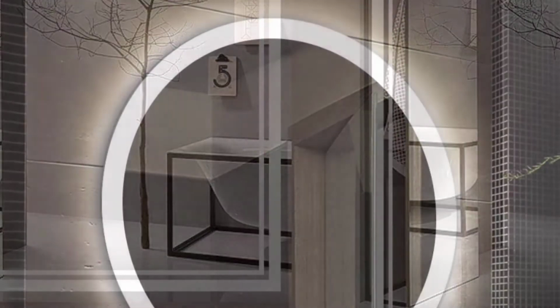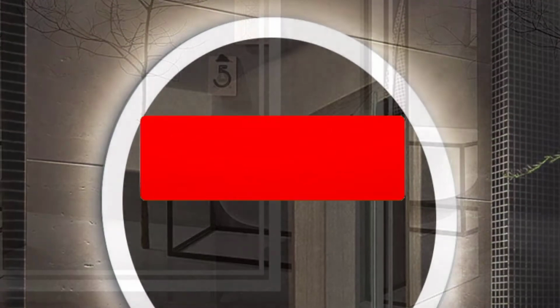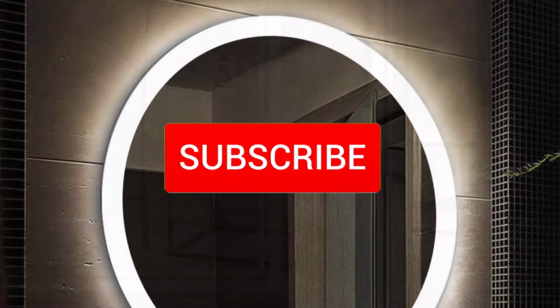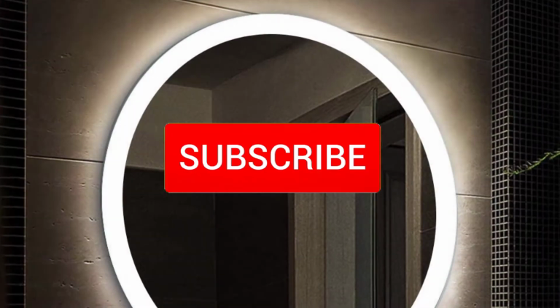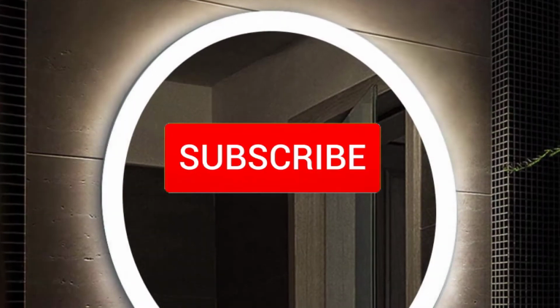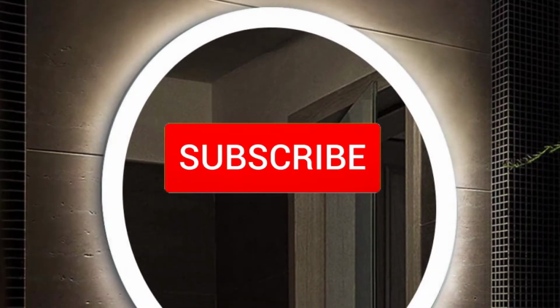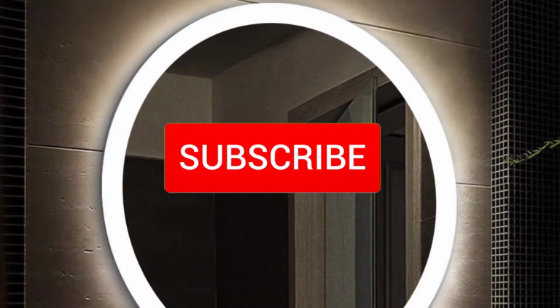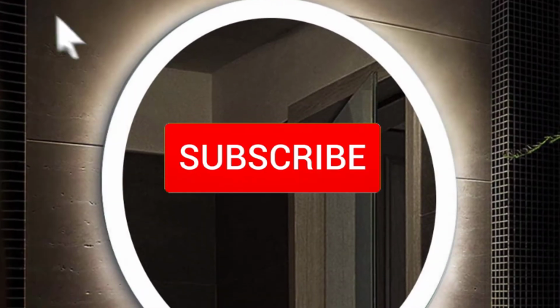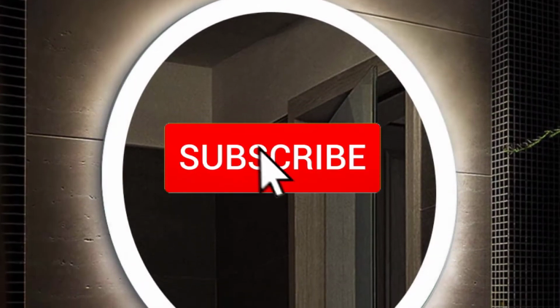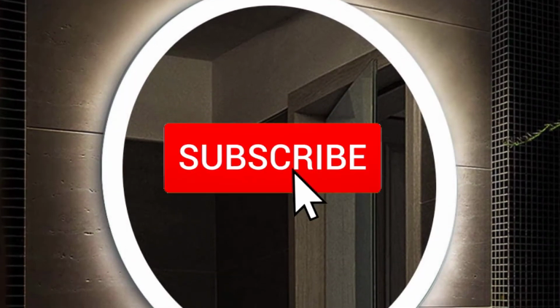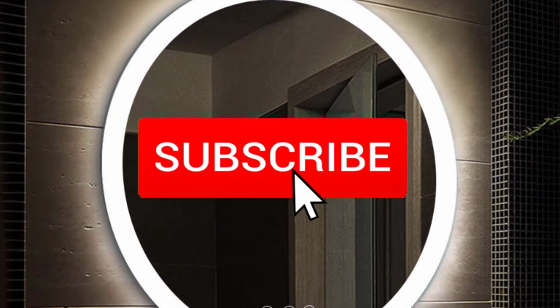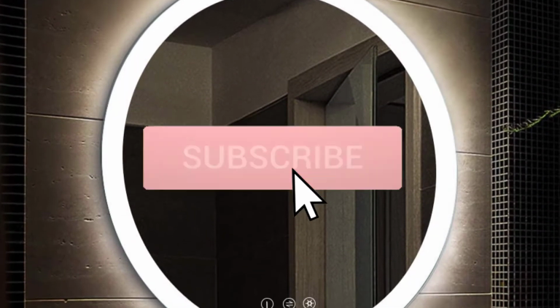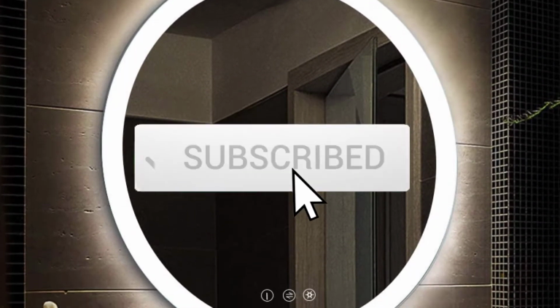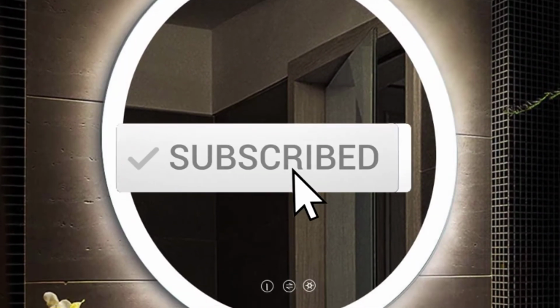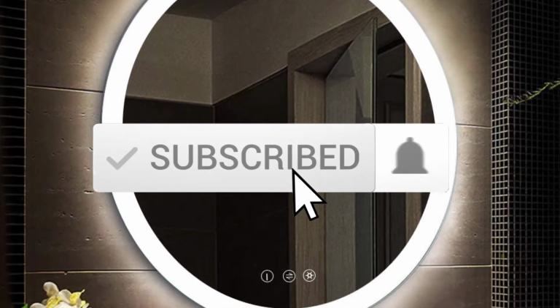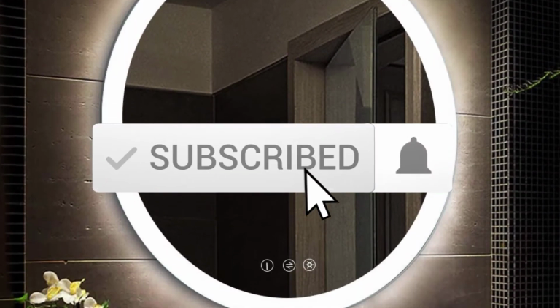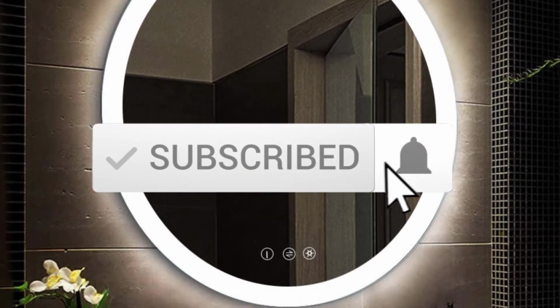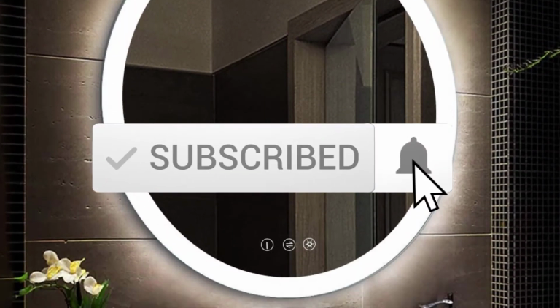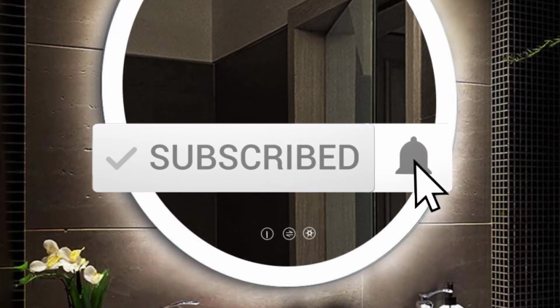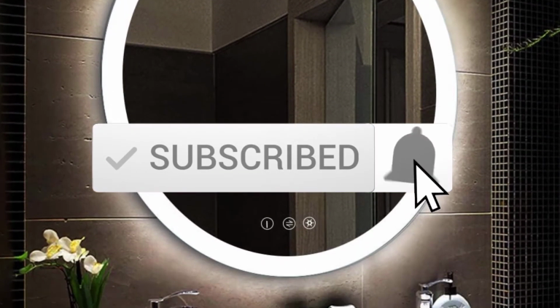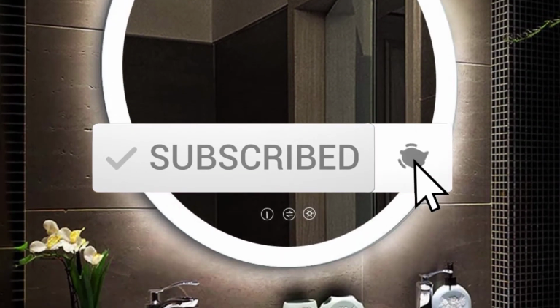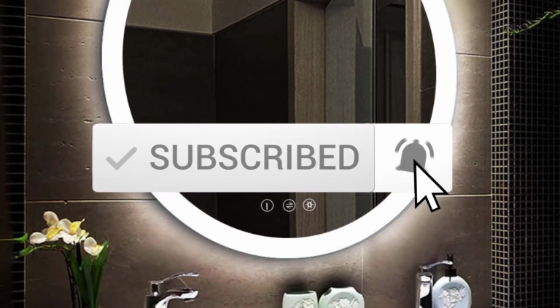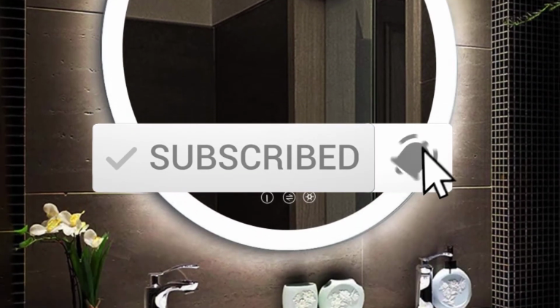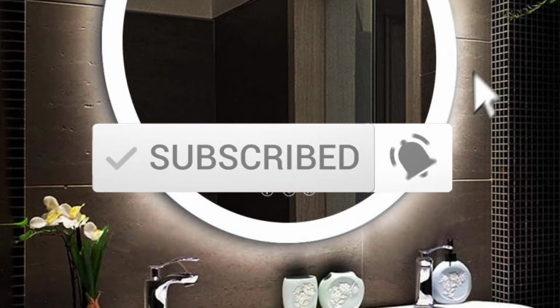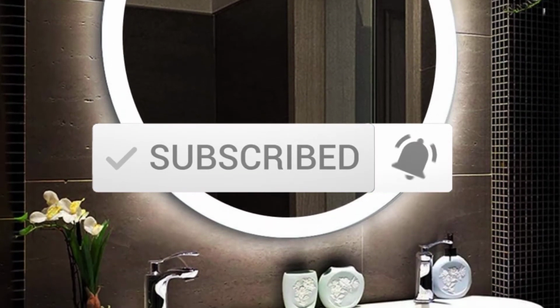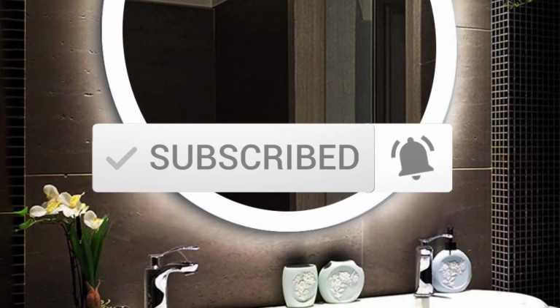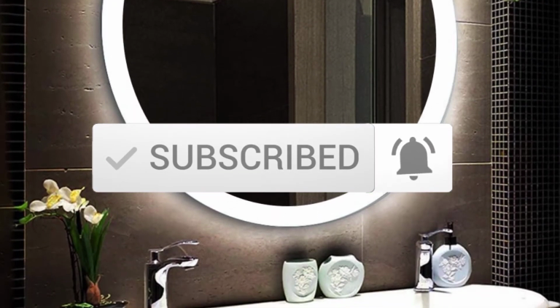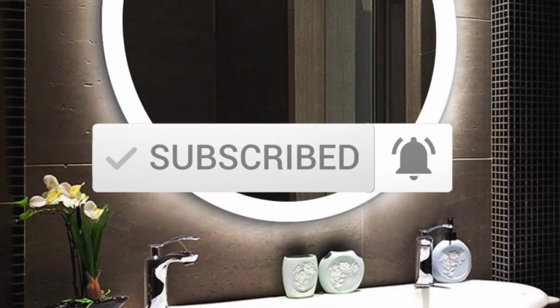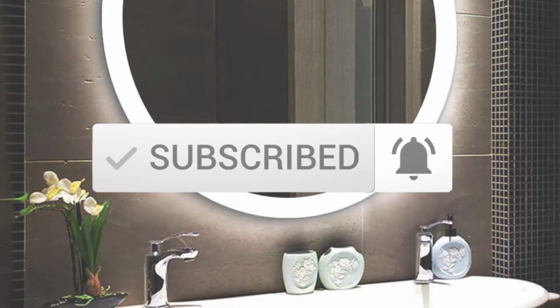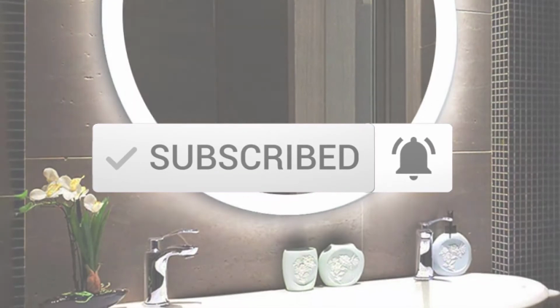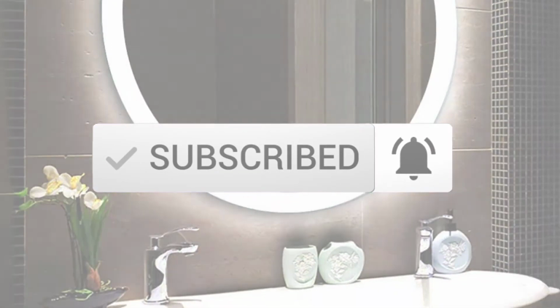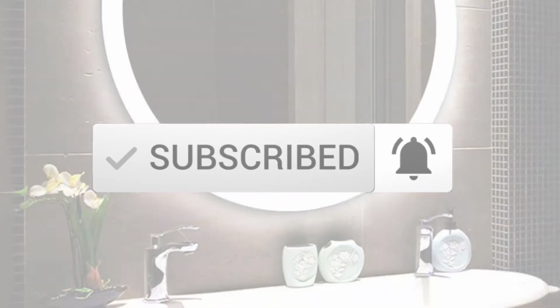Make sure you subscribe for more videos. Okay, let's get started.